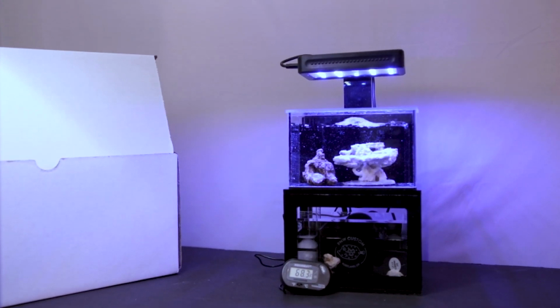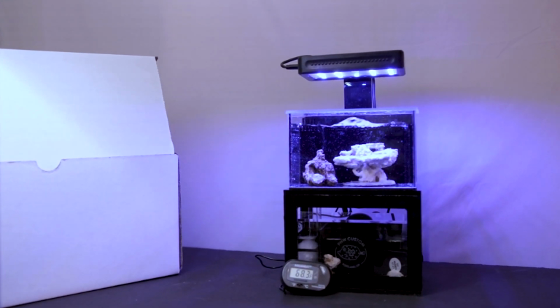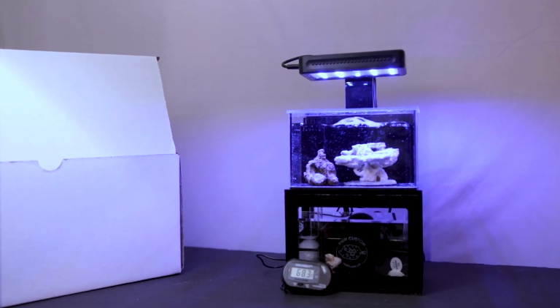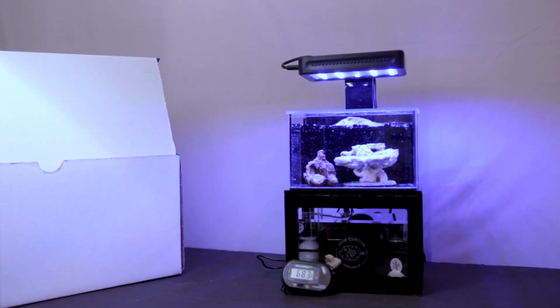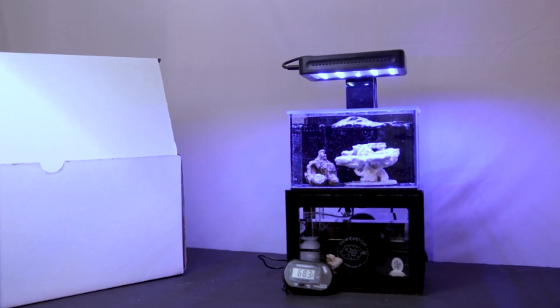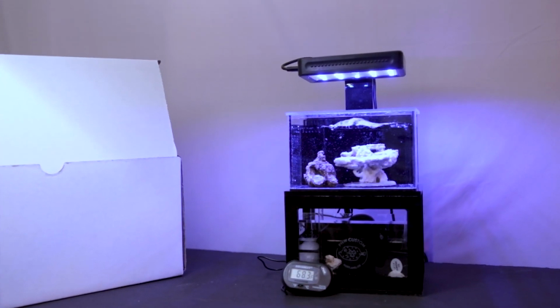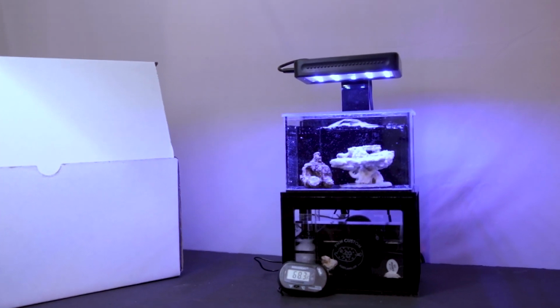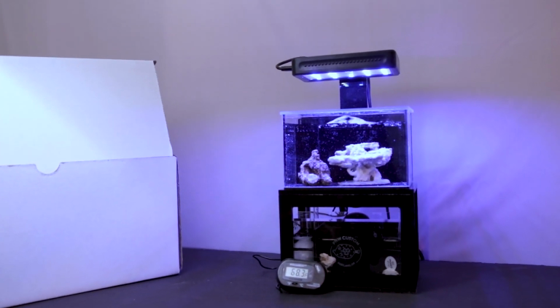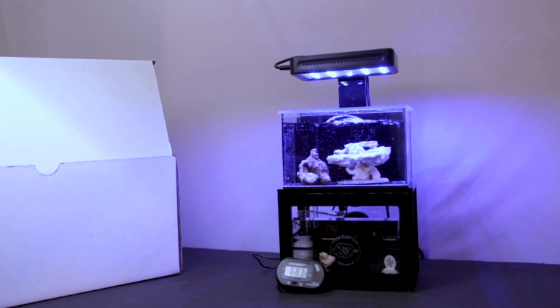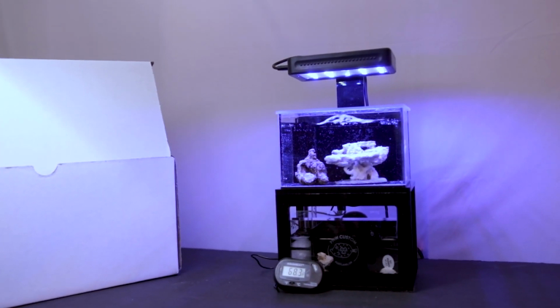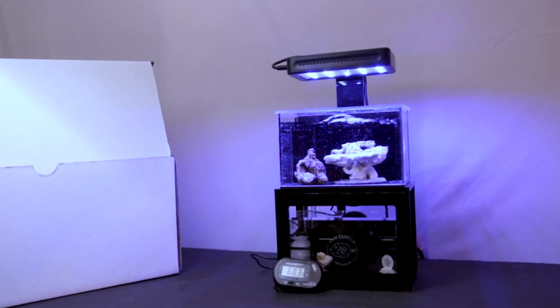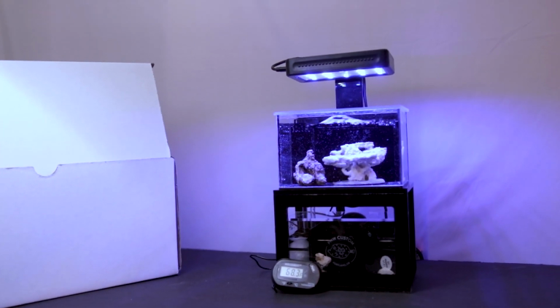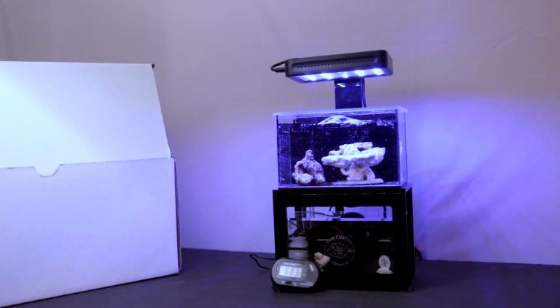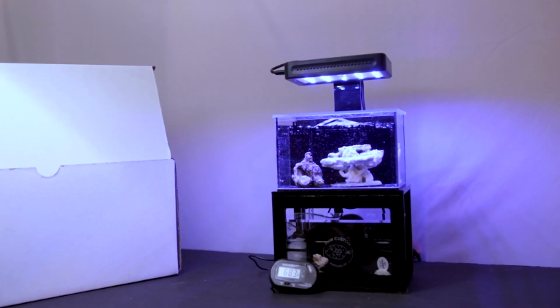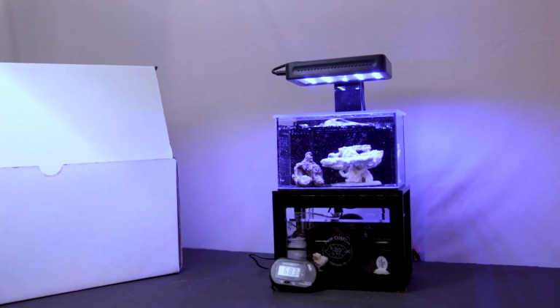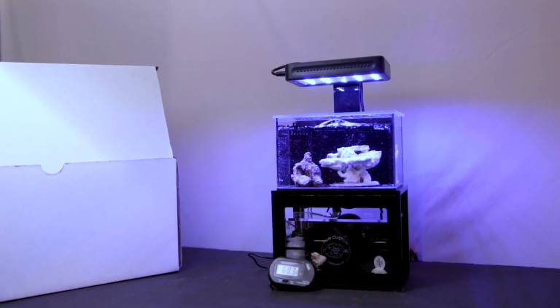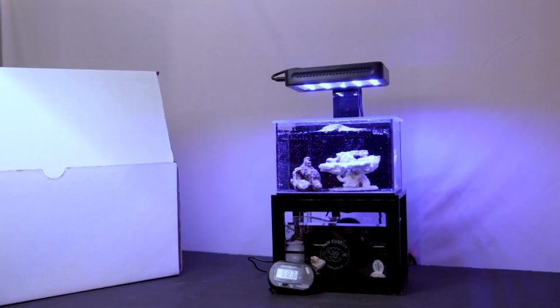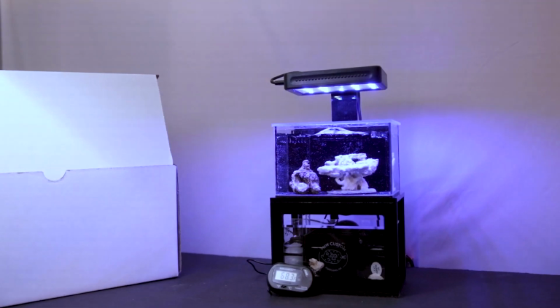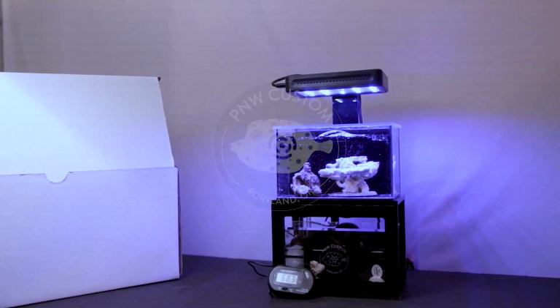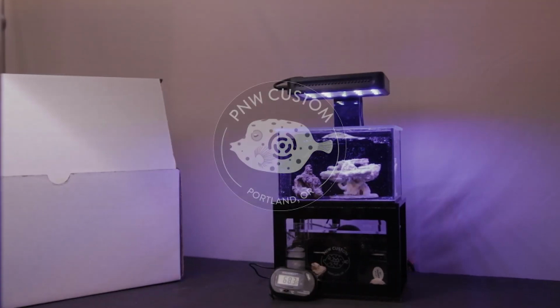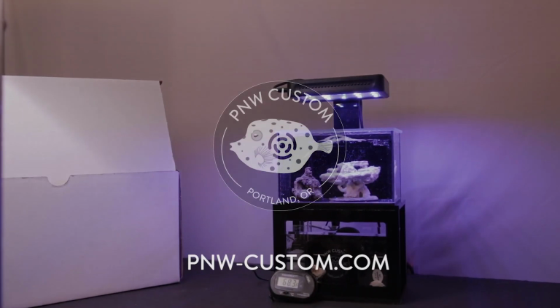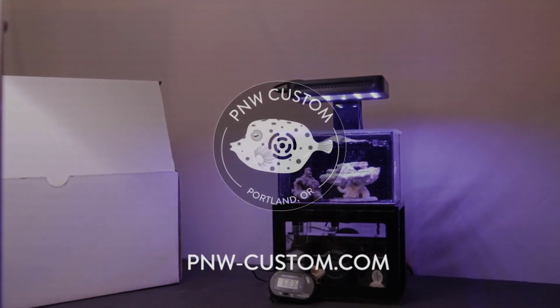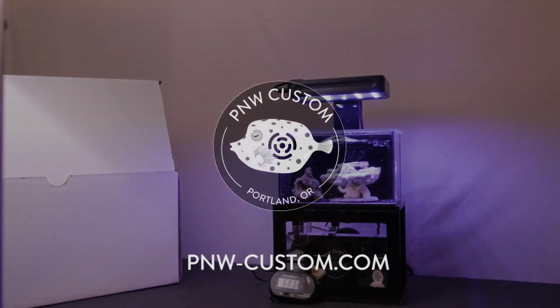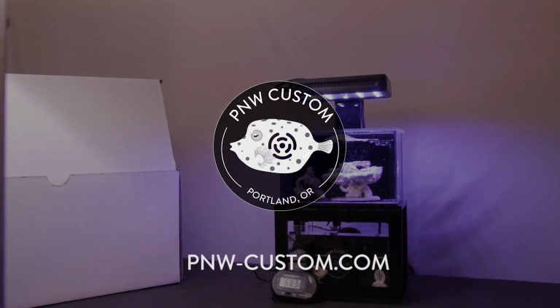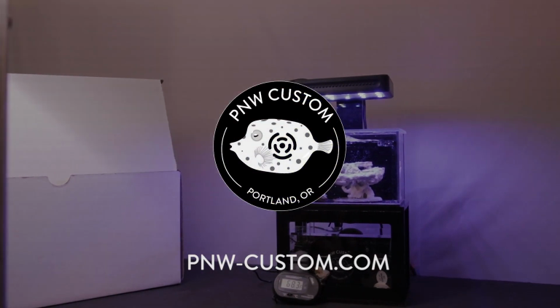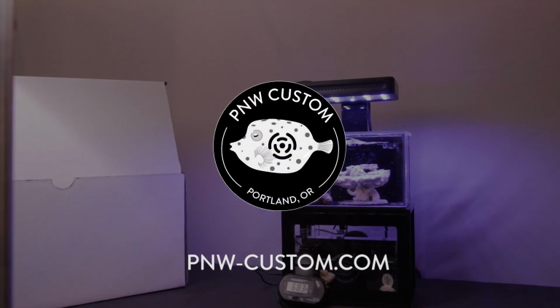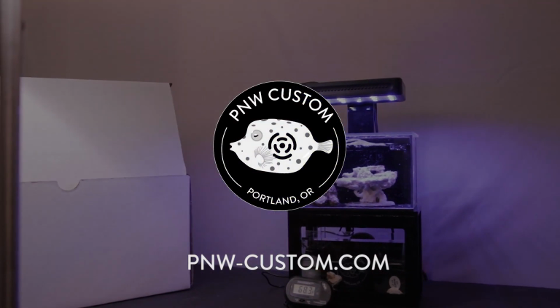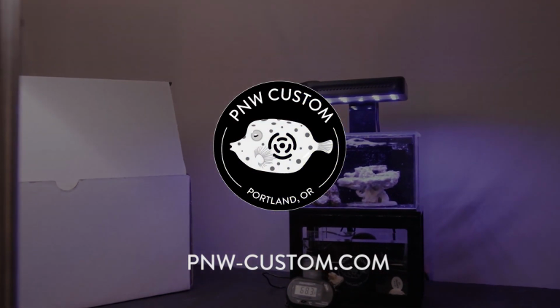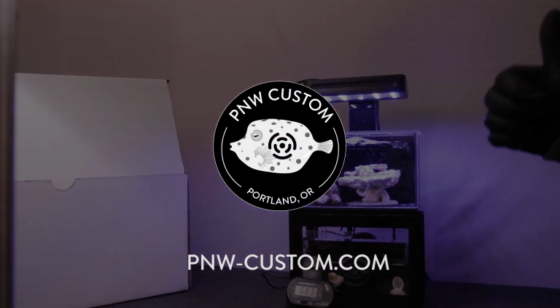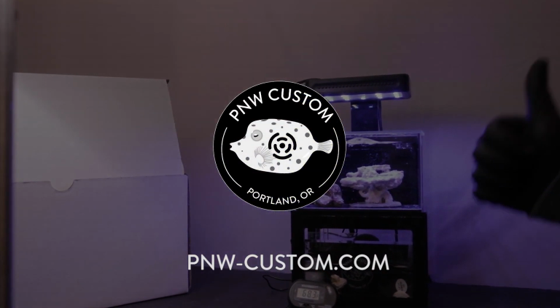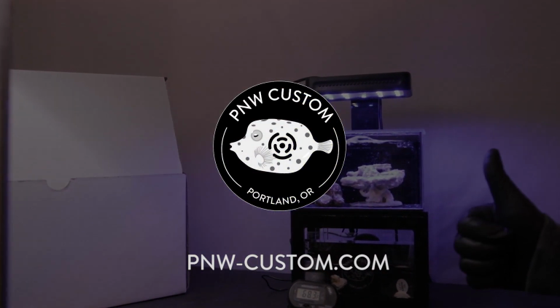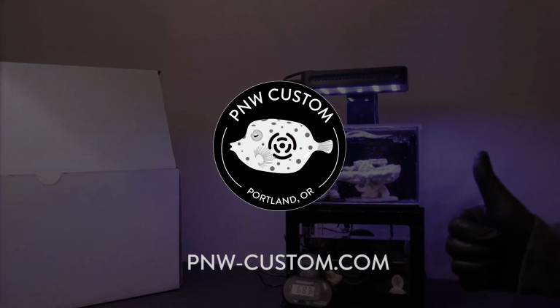Thank you for watching. If you enjoyed this video, please hit that like button and subscribe. Check out the other how-to videos in the MicroReef series.